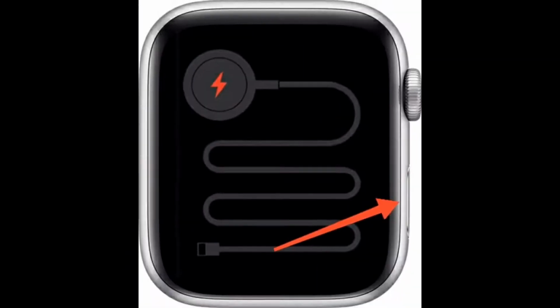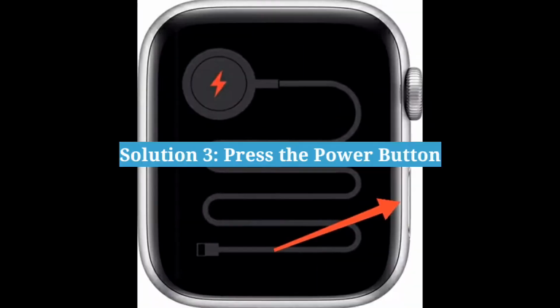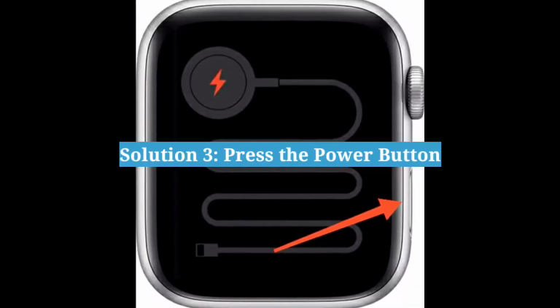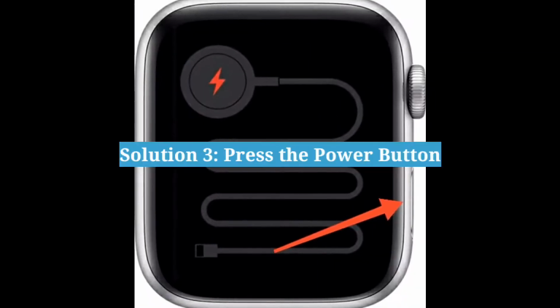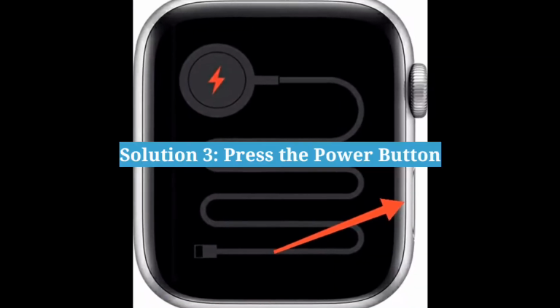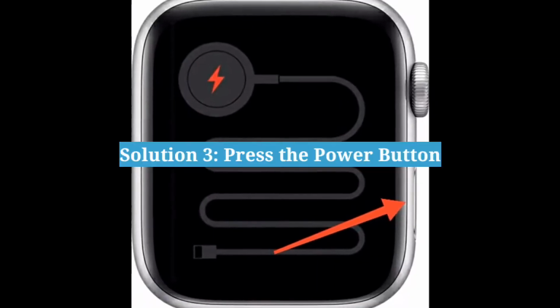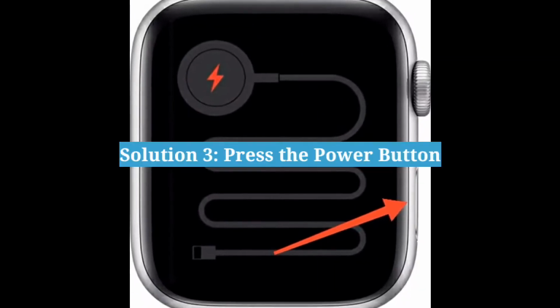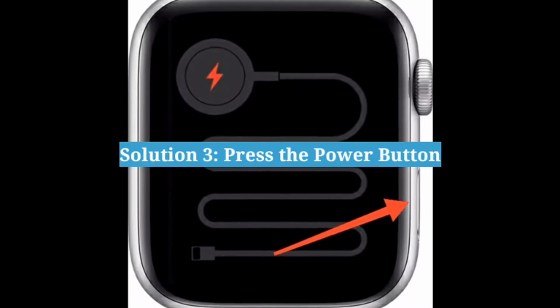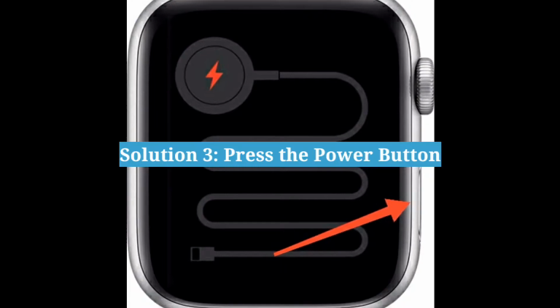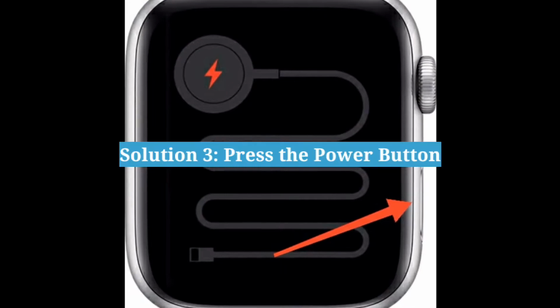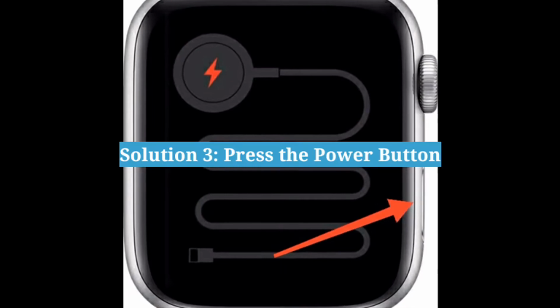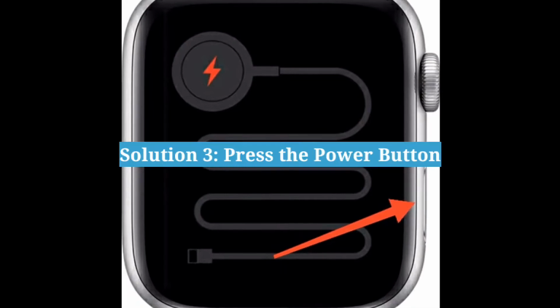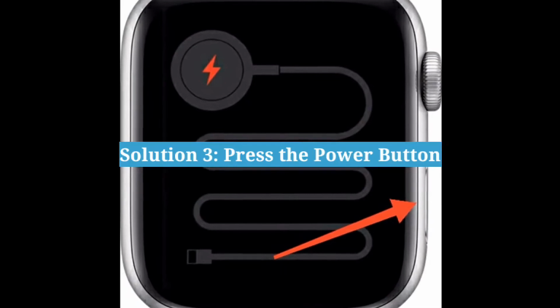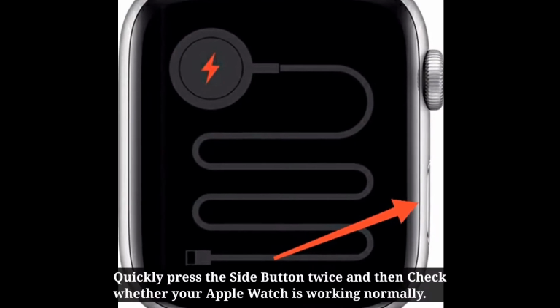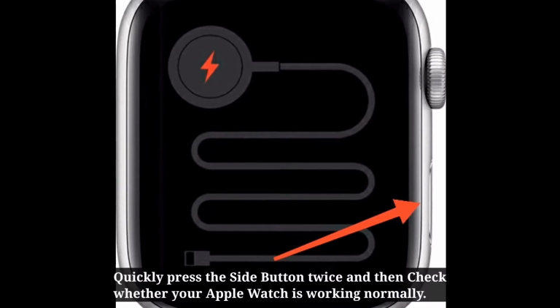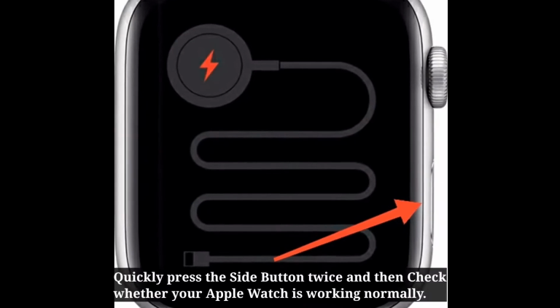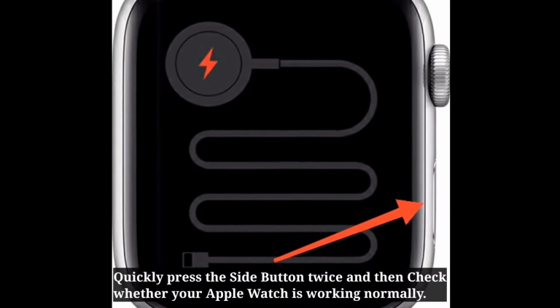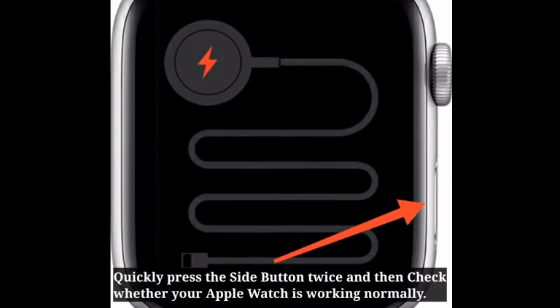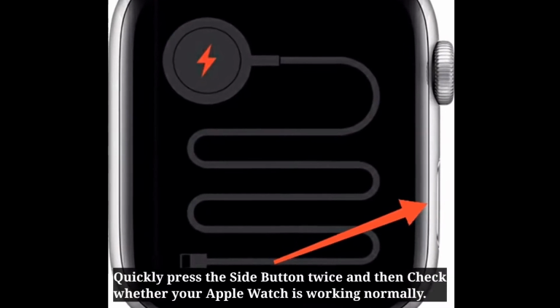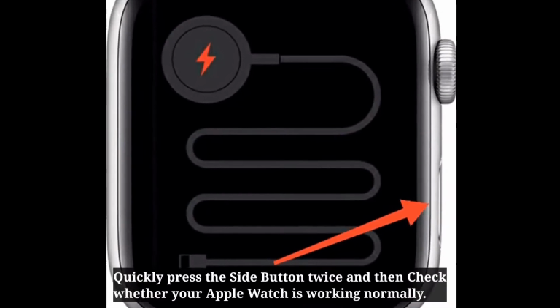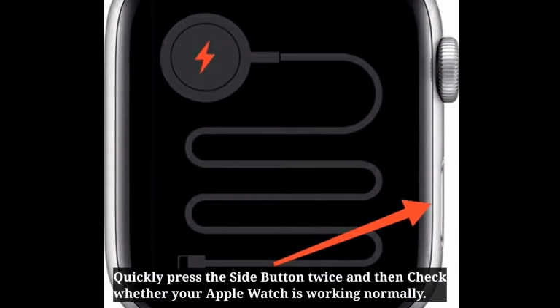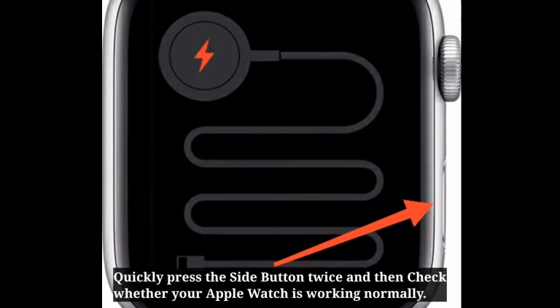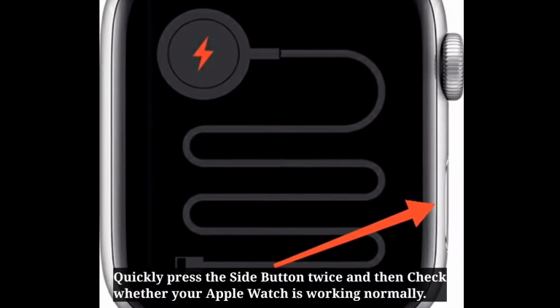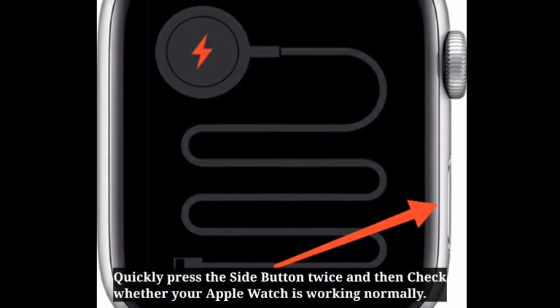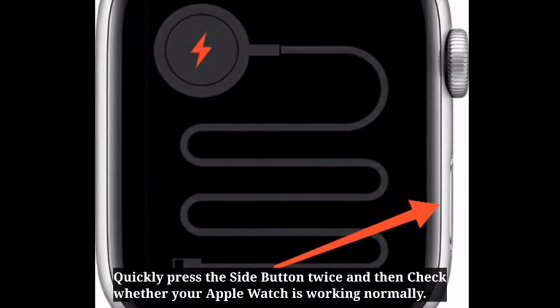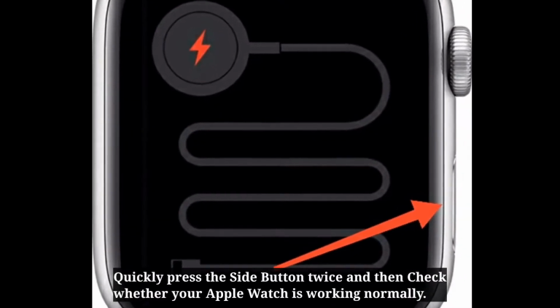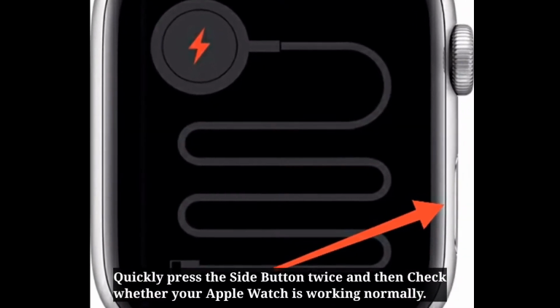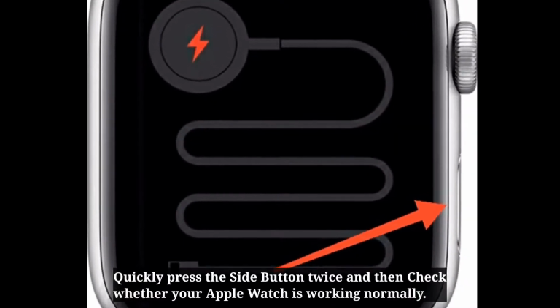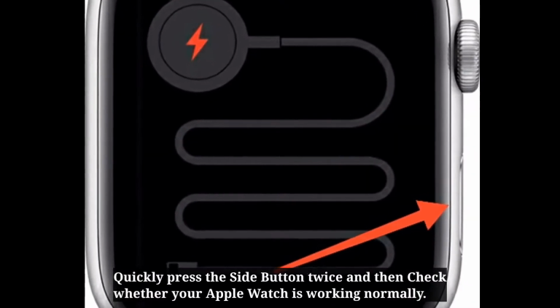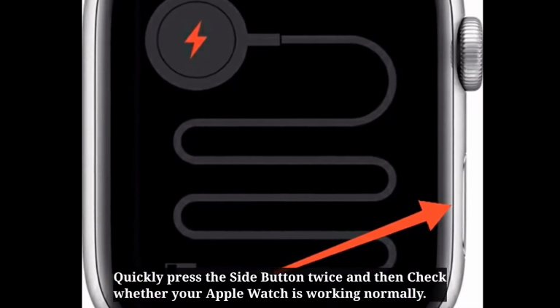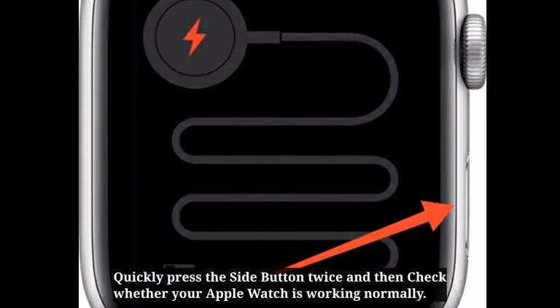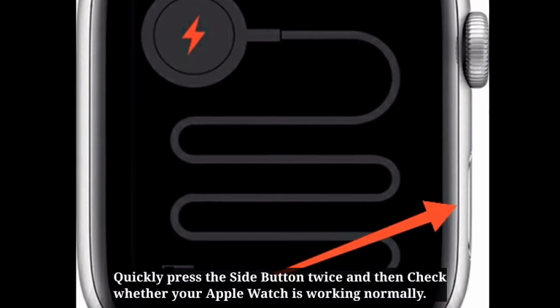Third solution is: press the power button. Quickly press the side button twice, and then check whether your Apple Watch is working normally.